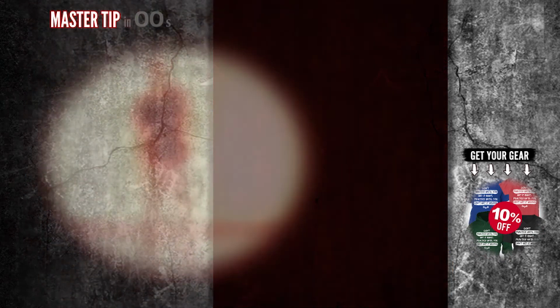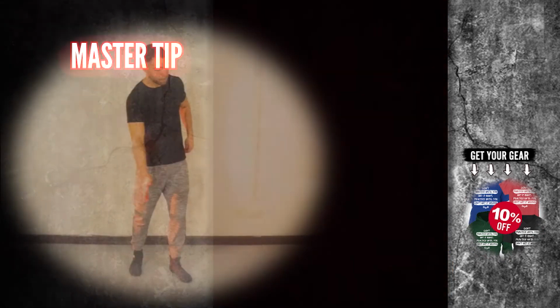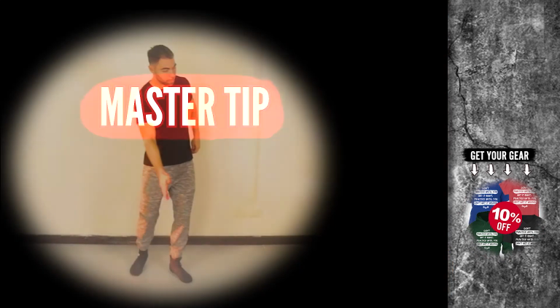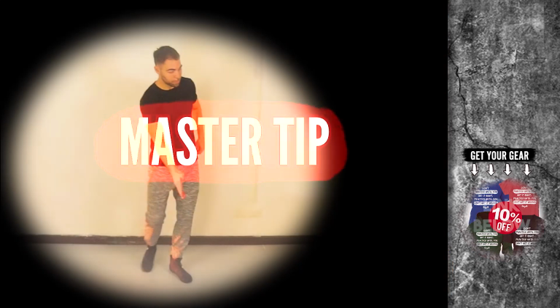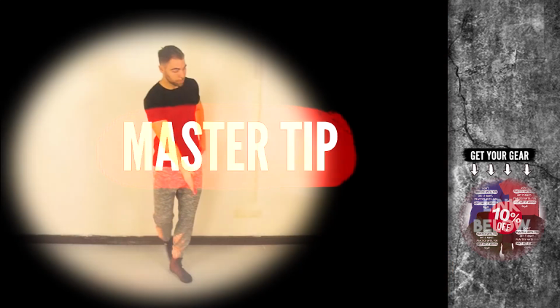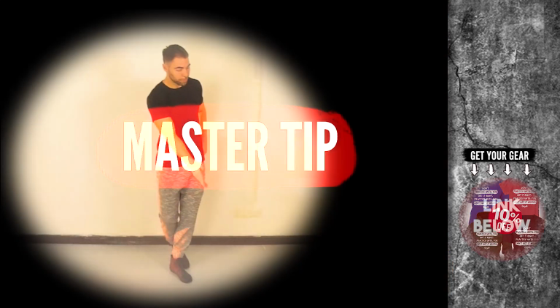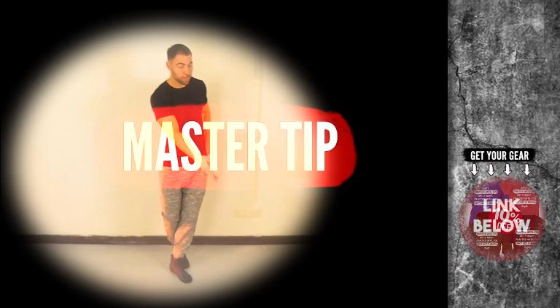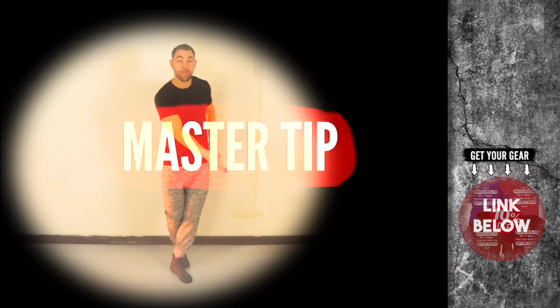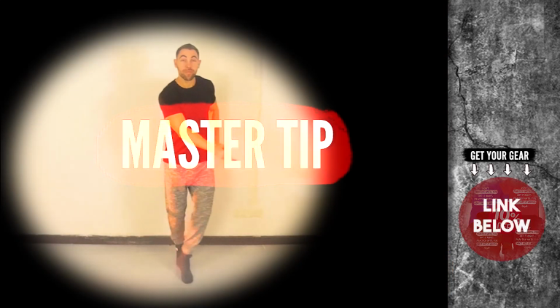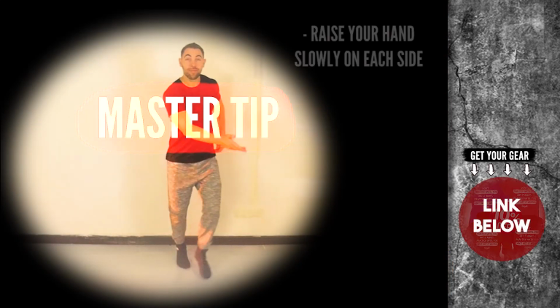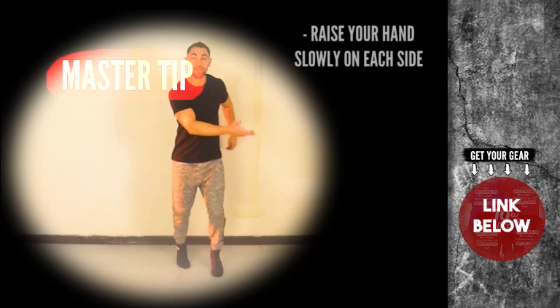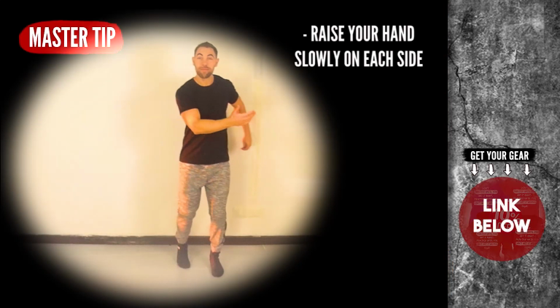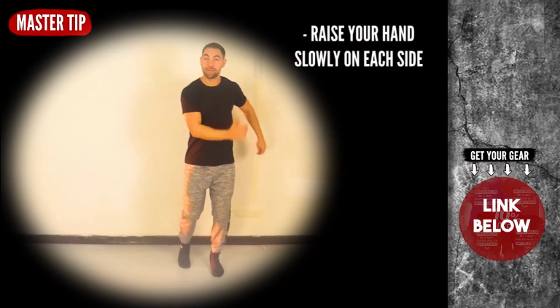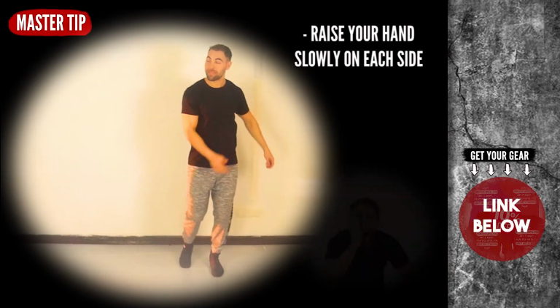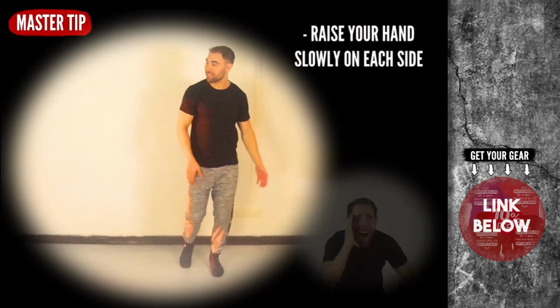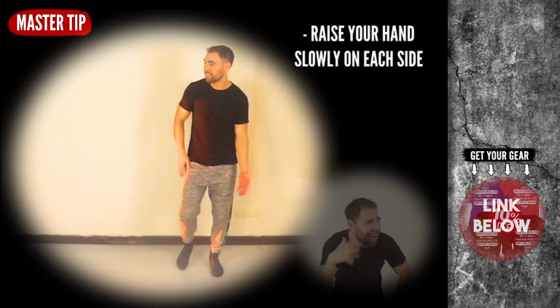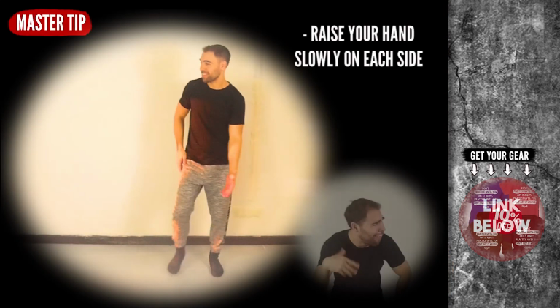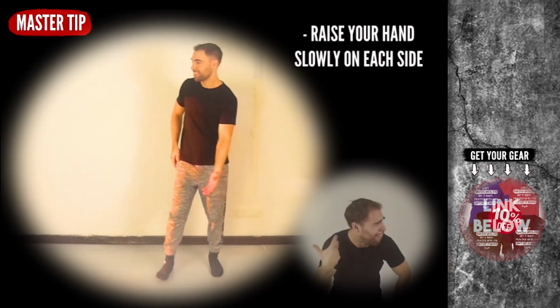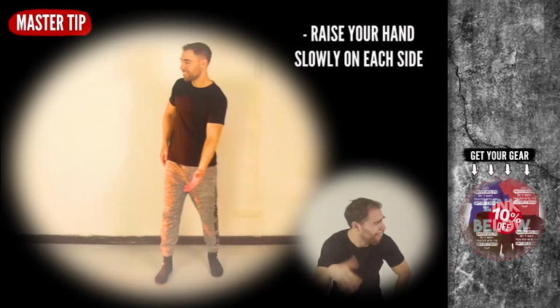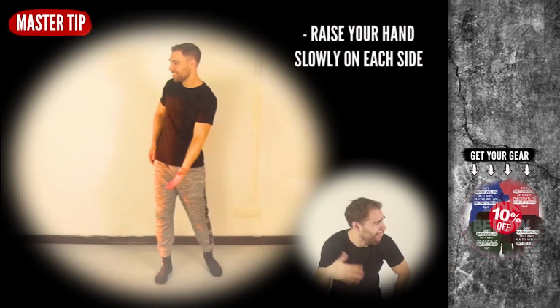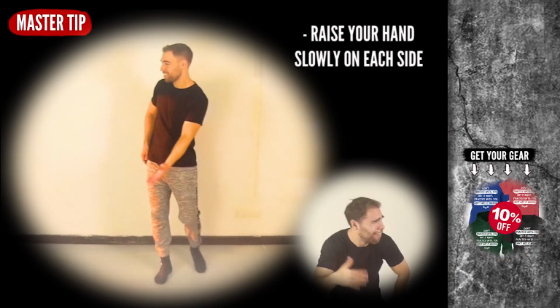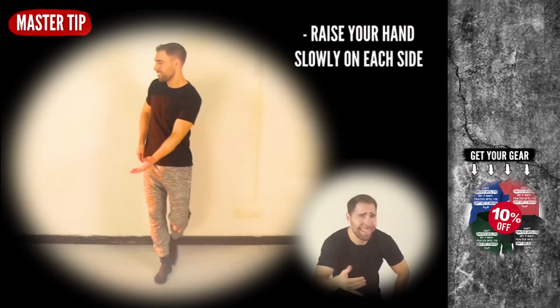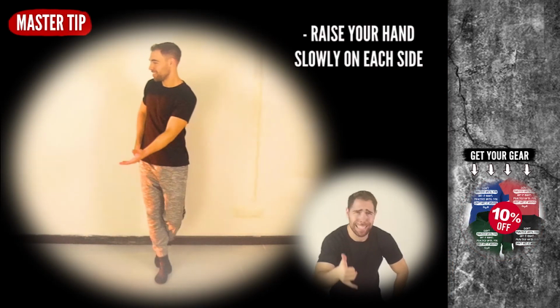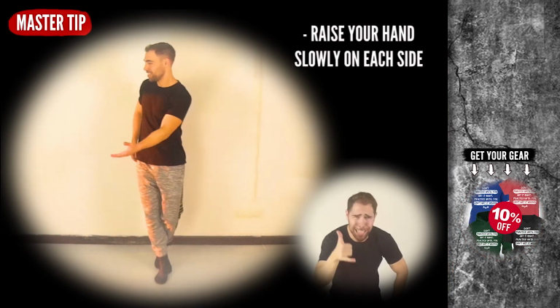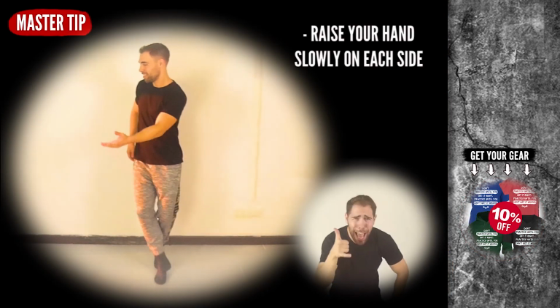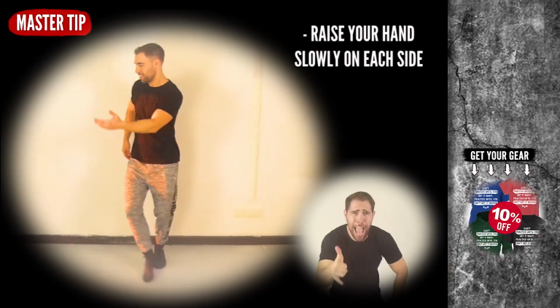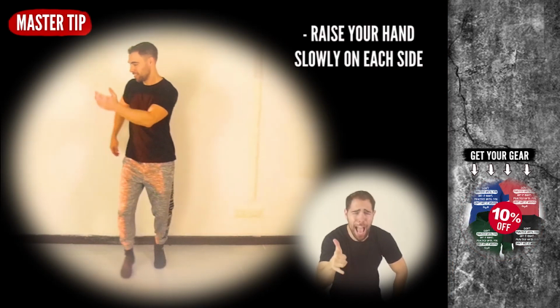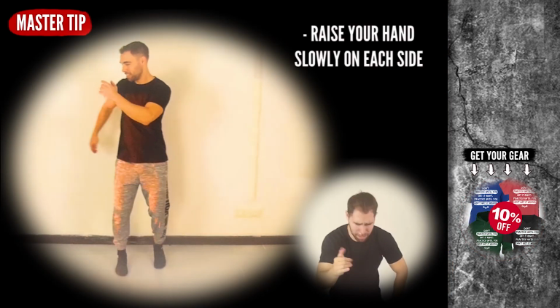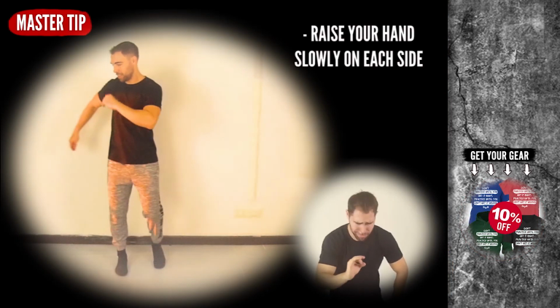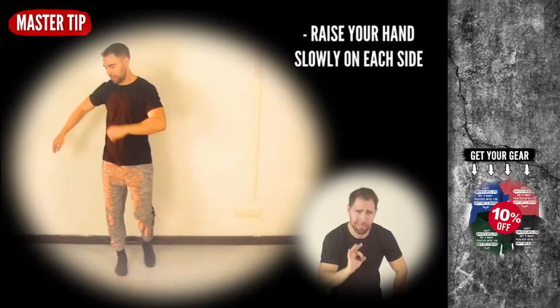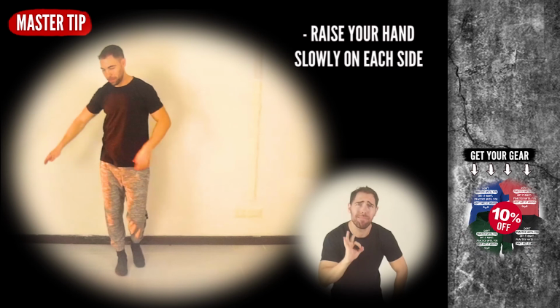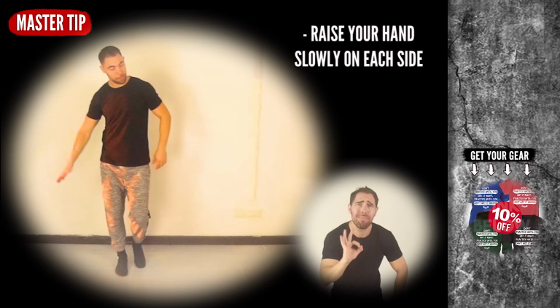Master tip of the day: try to add raising your hands slowly on each side.